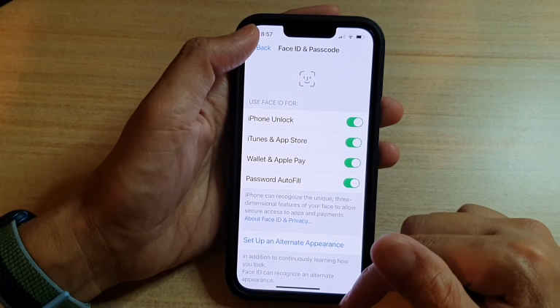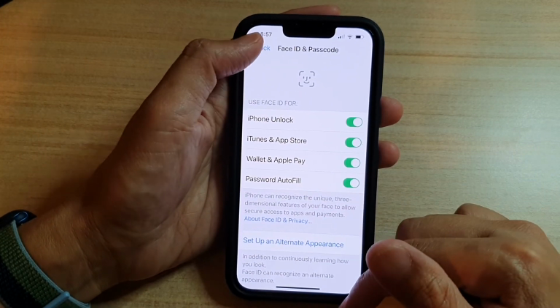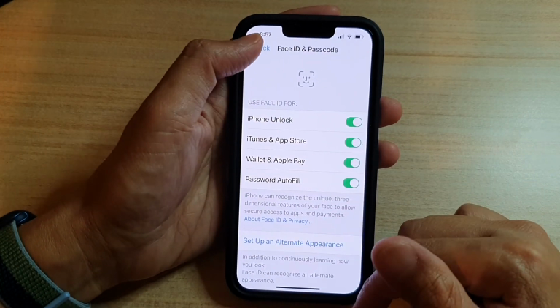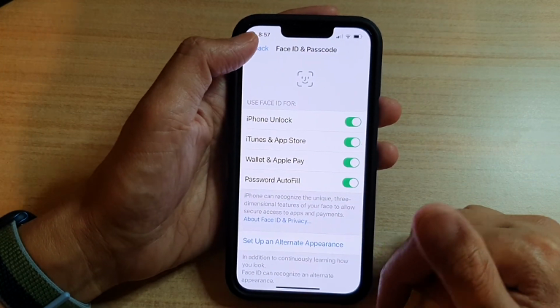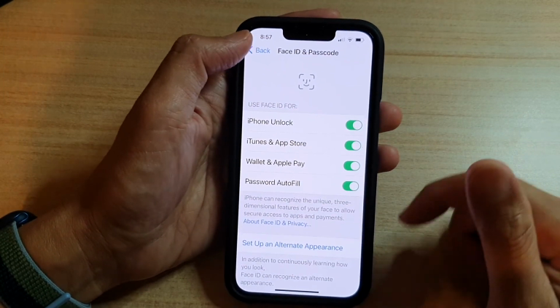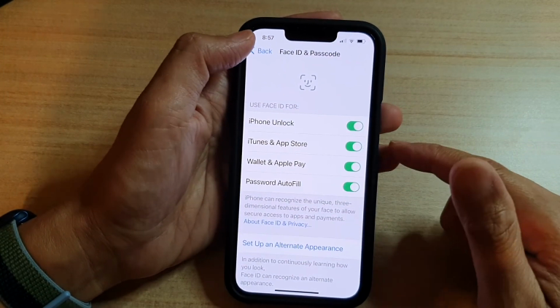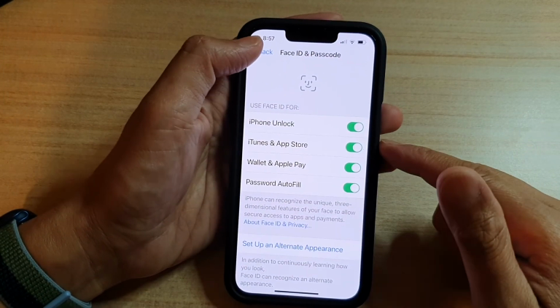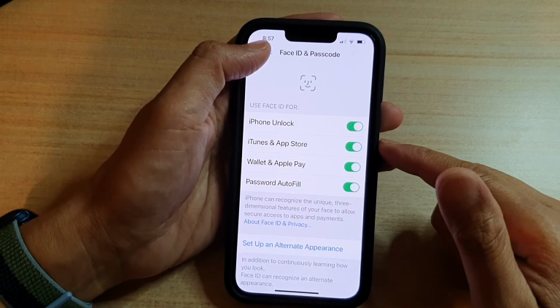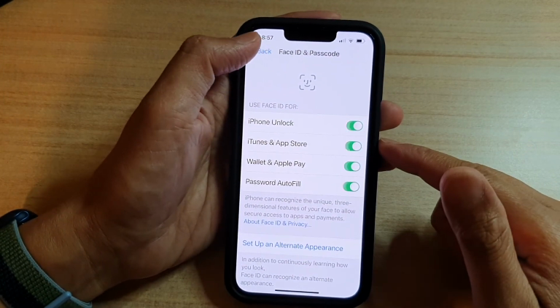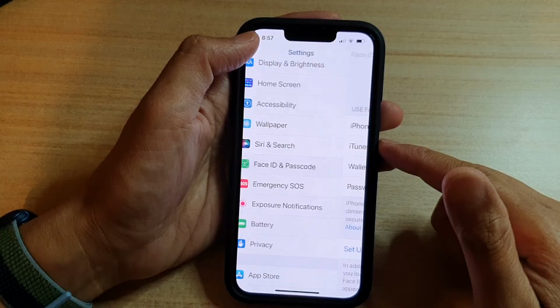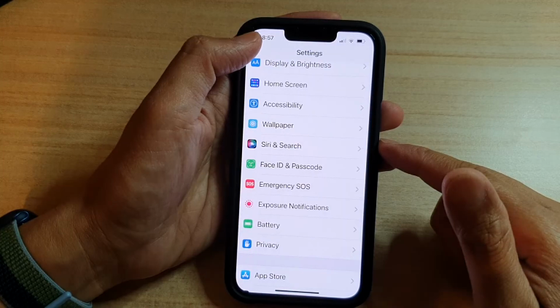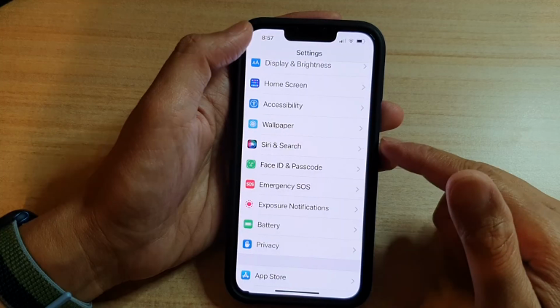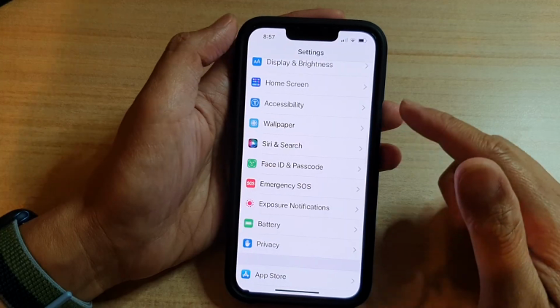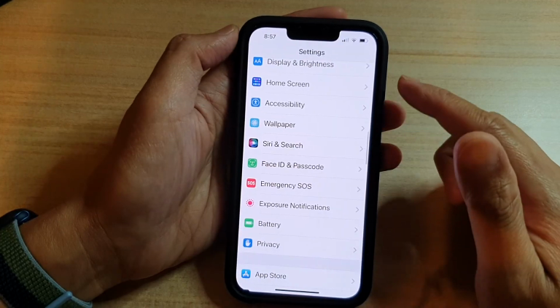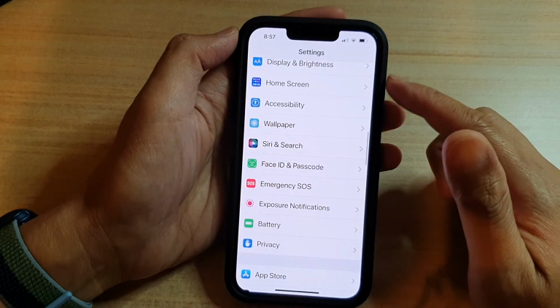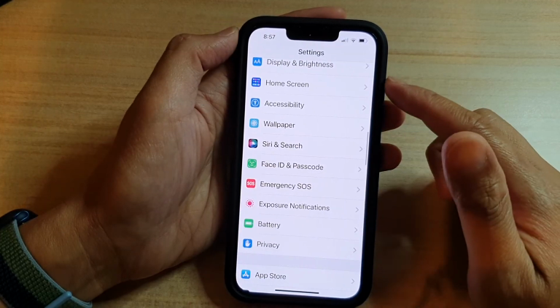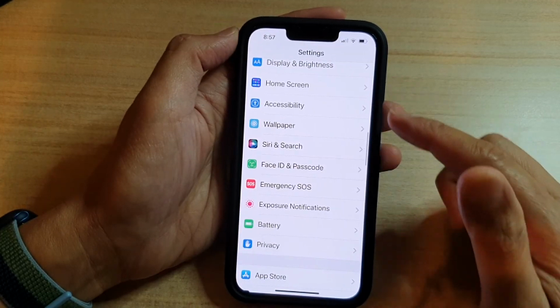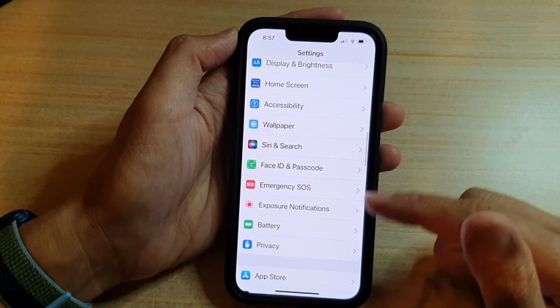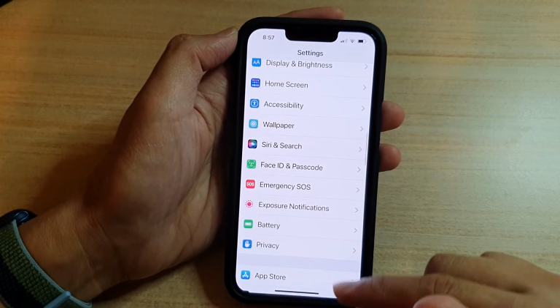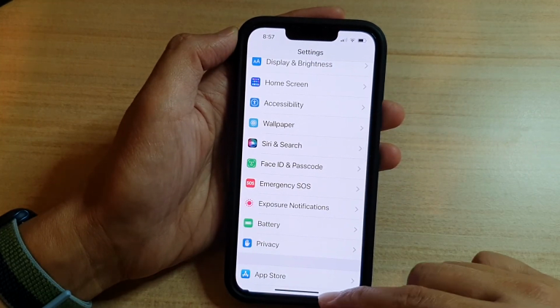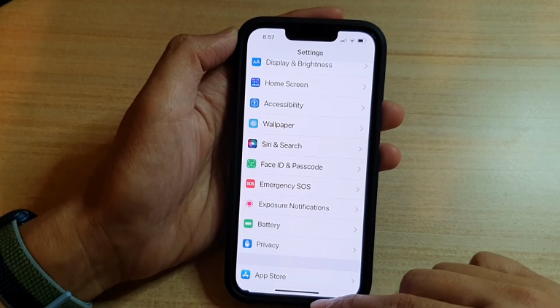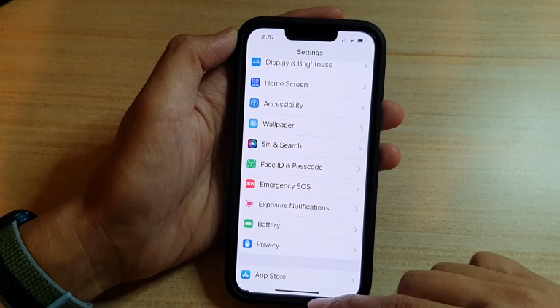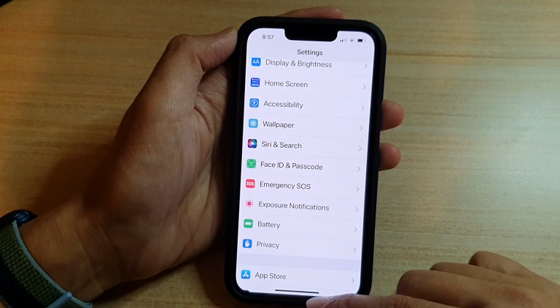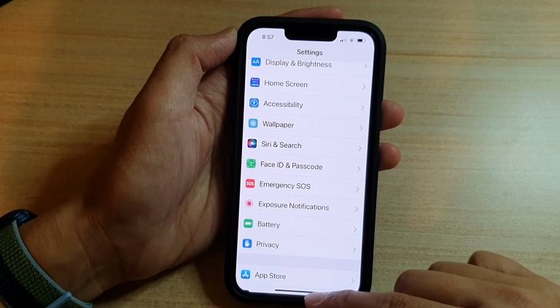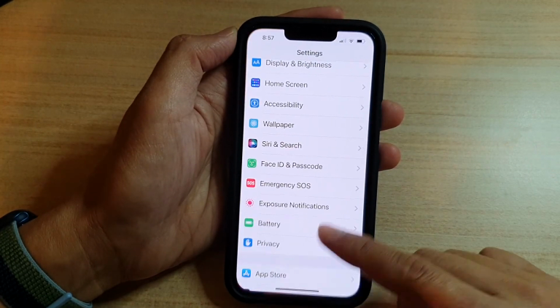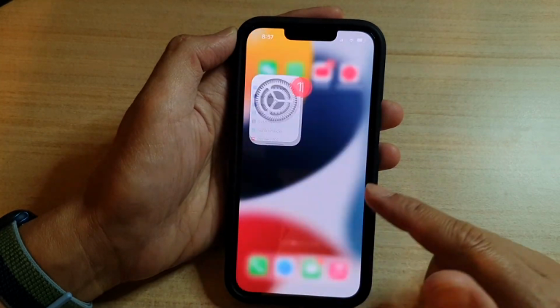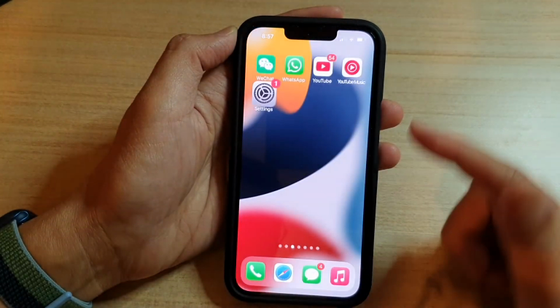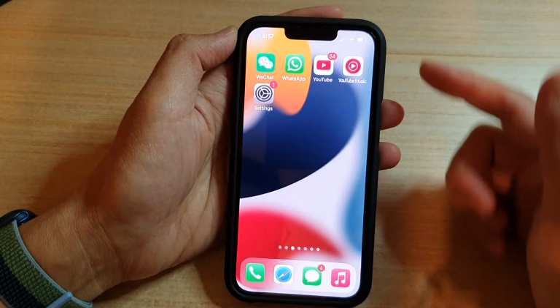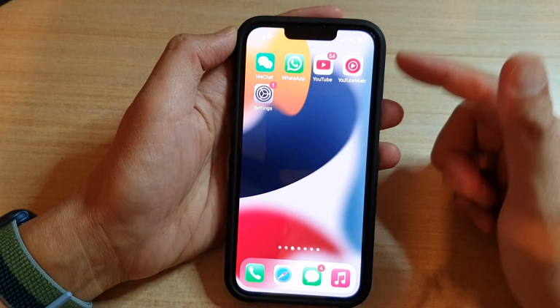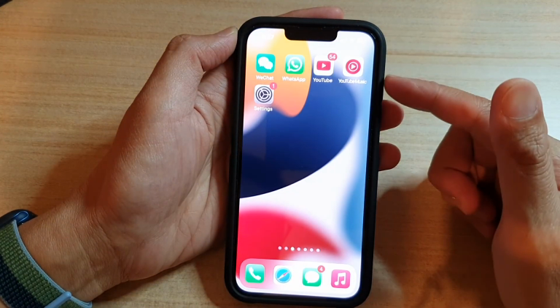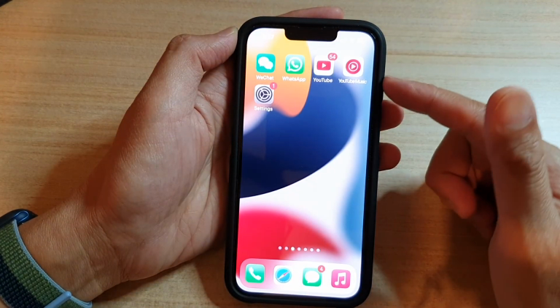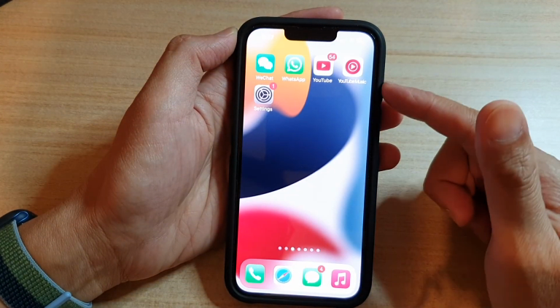You can tap on the back key at the top to go back to Settings, or swipe up to go back to the home screen.